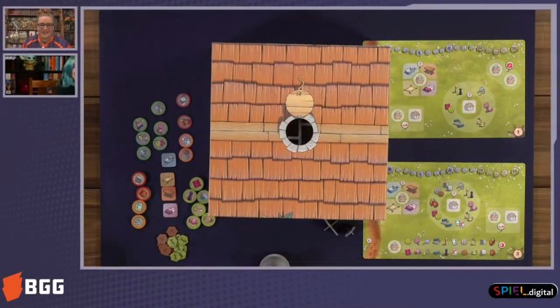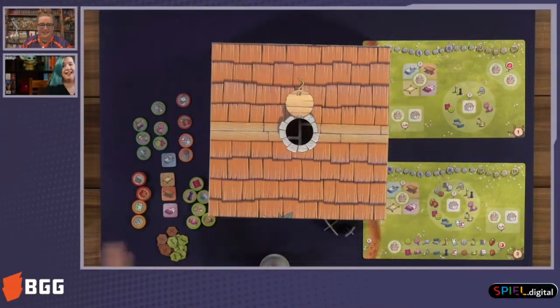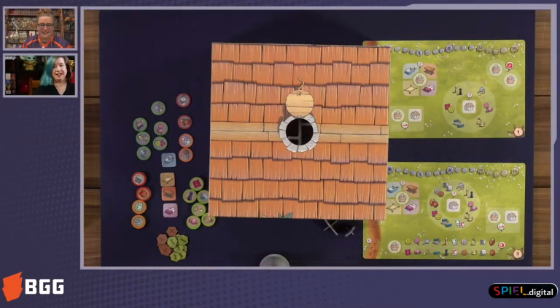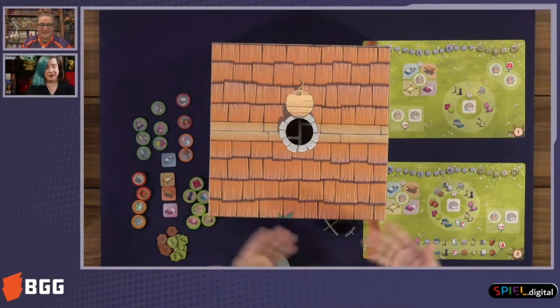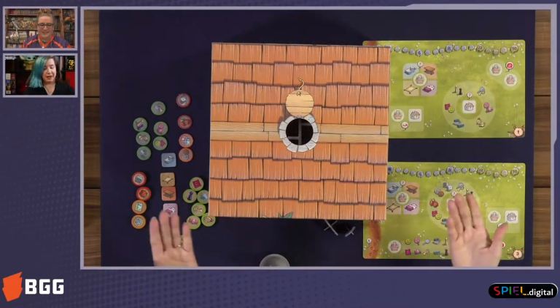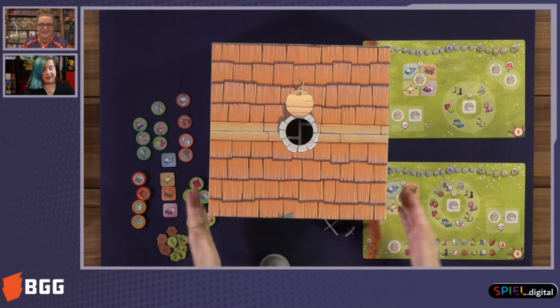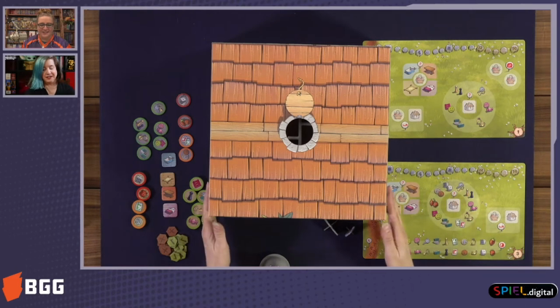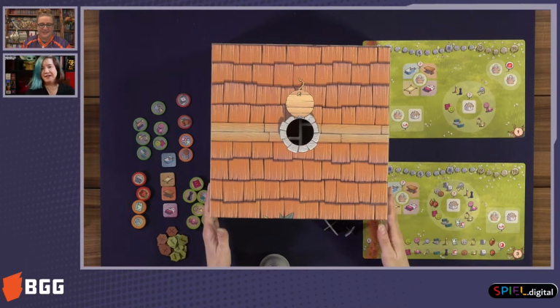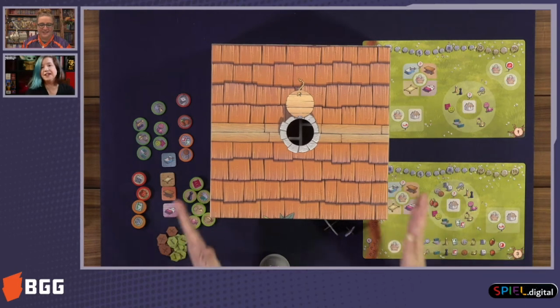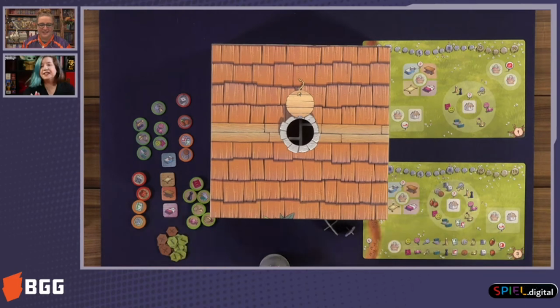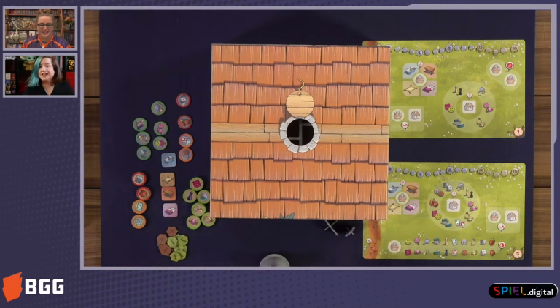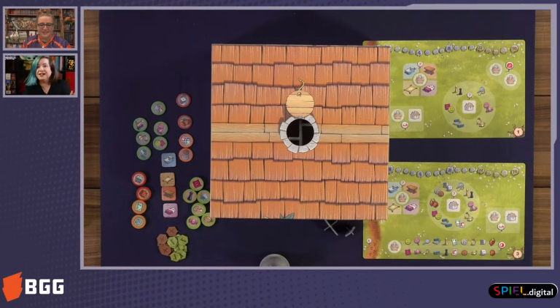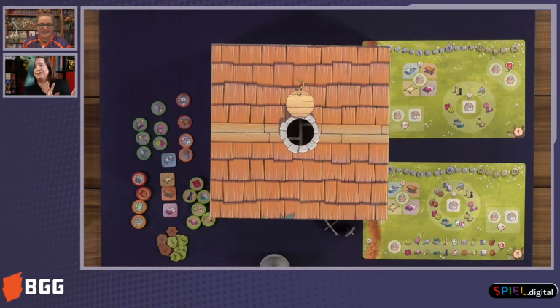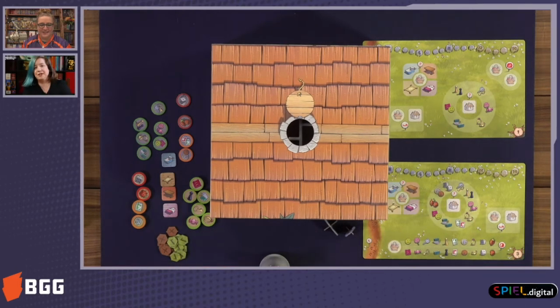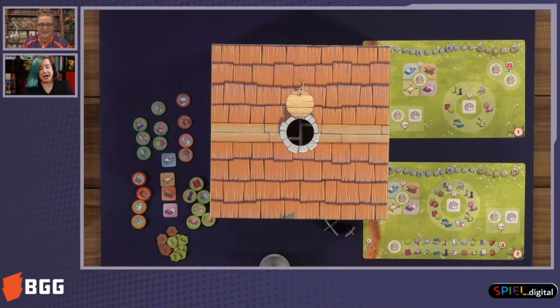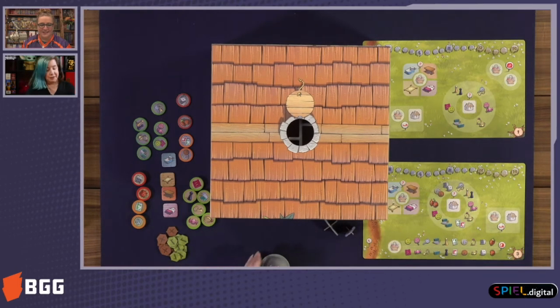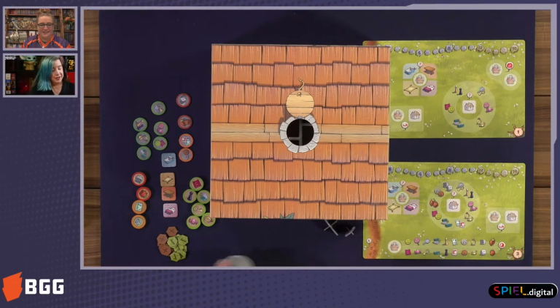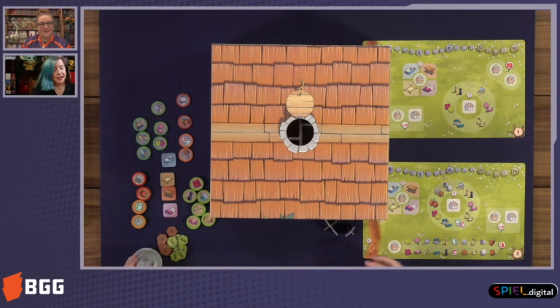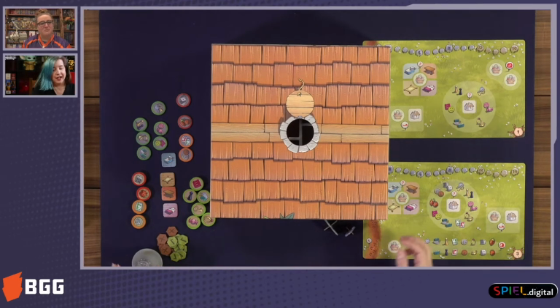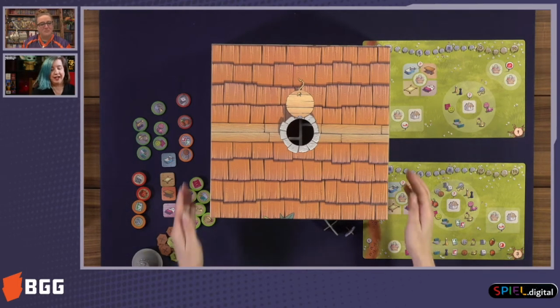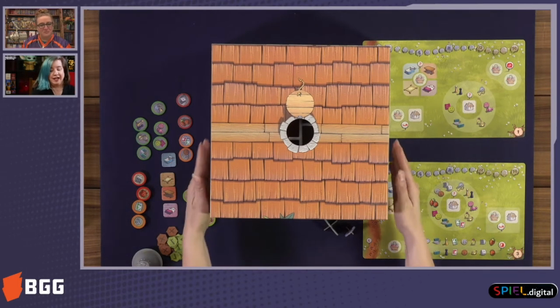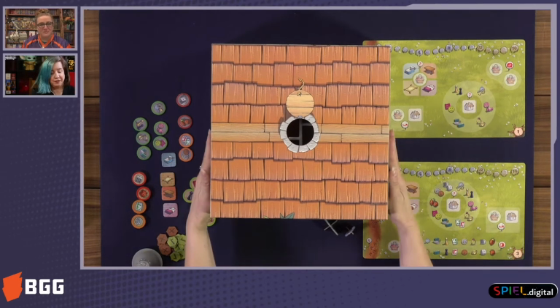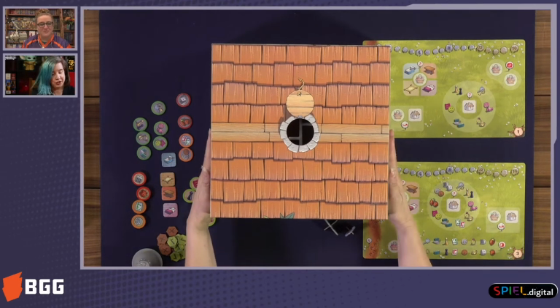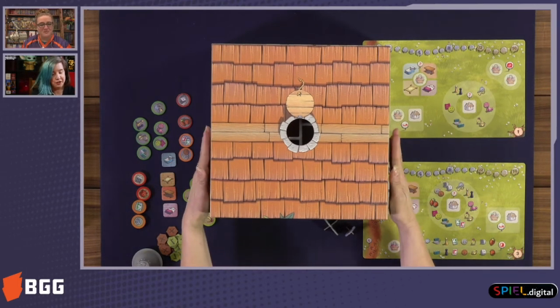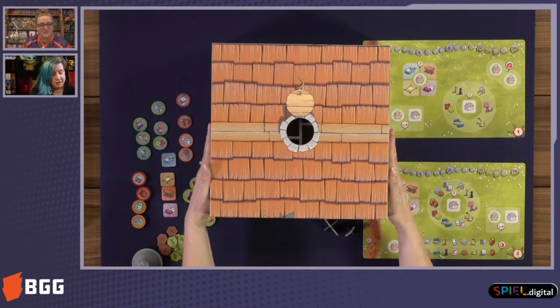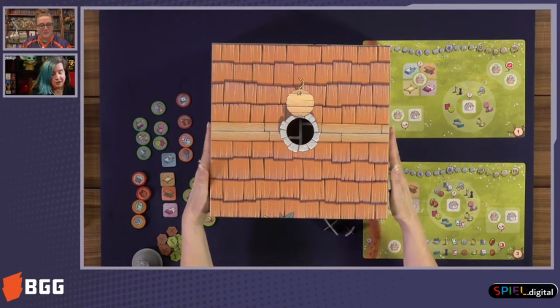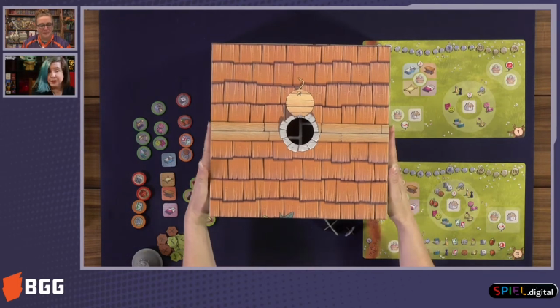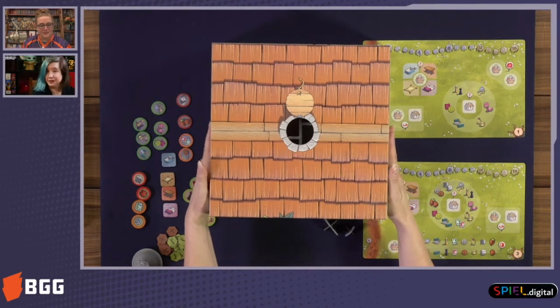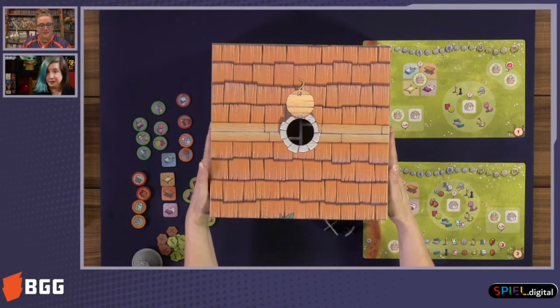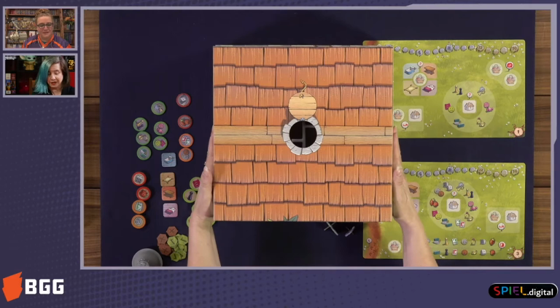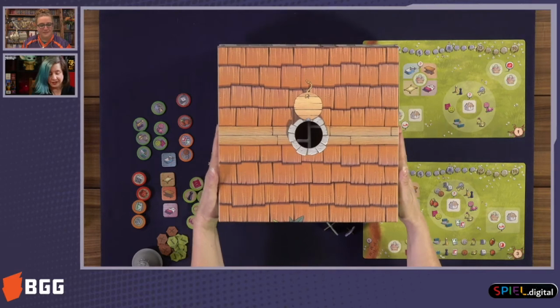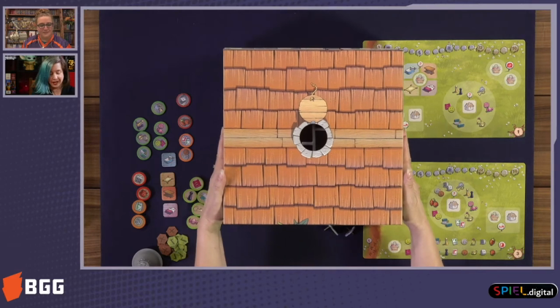Here's the box. I will show you what's going on inside.